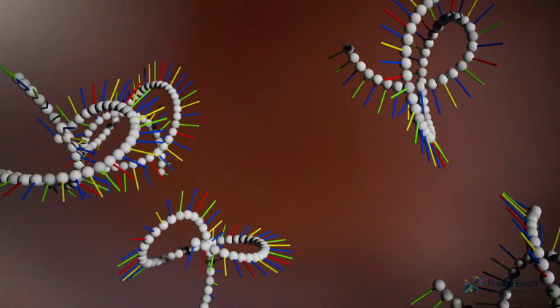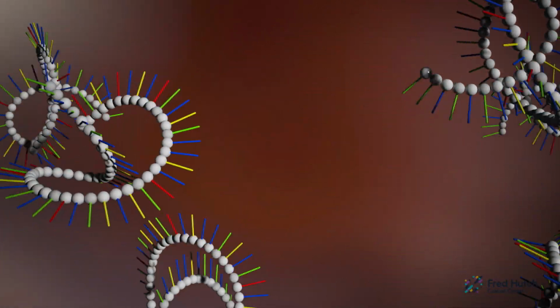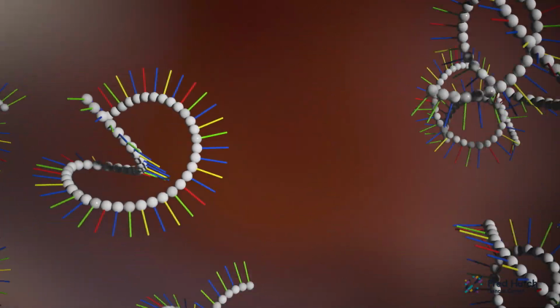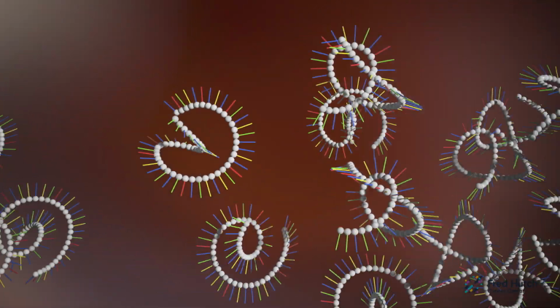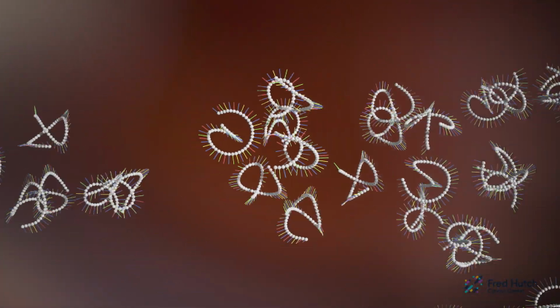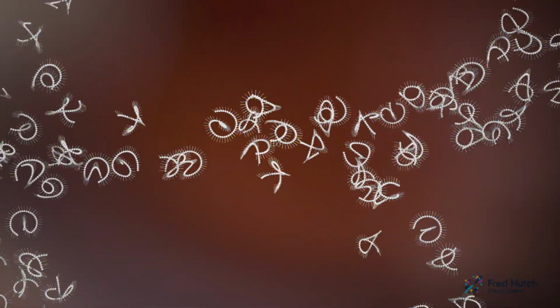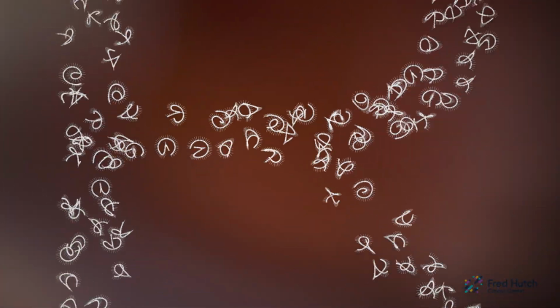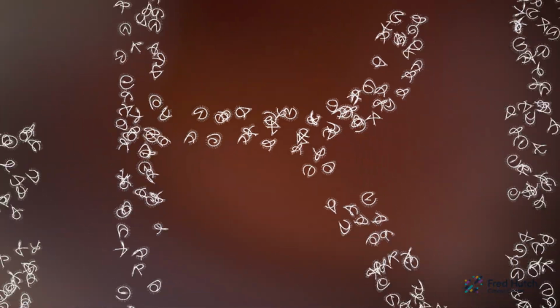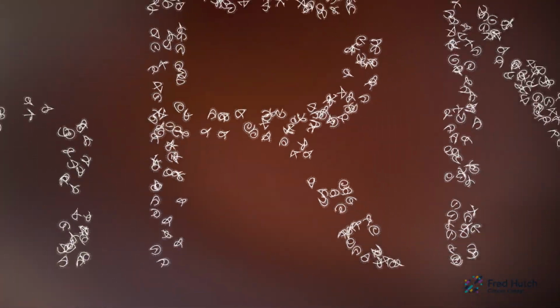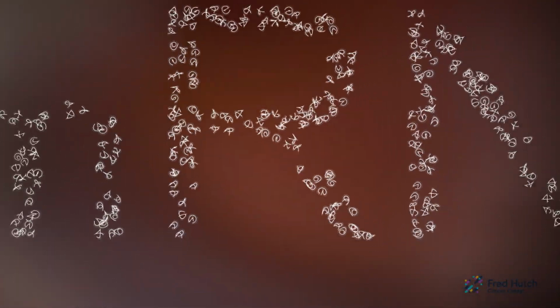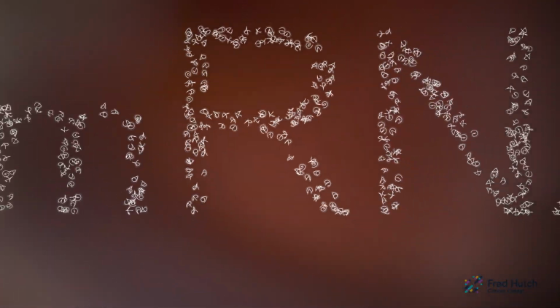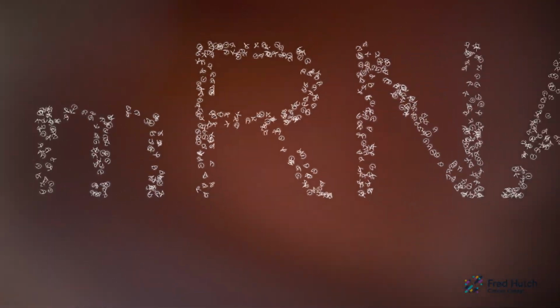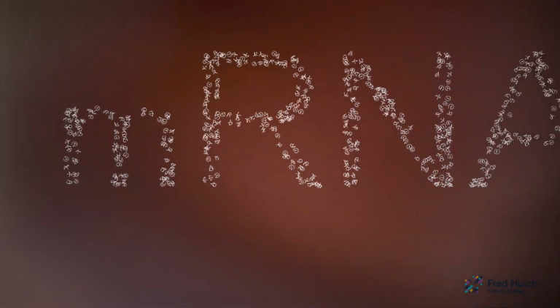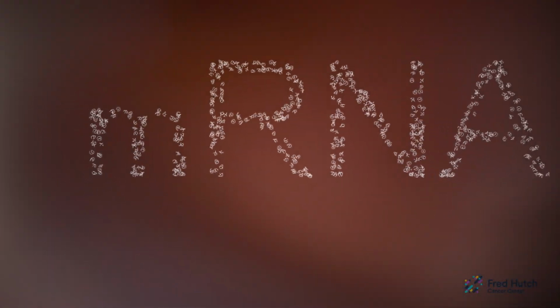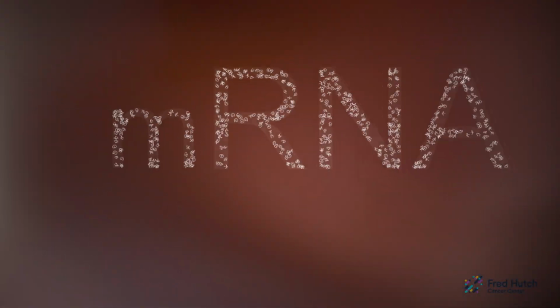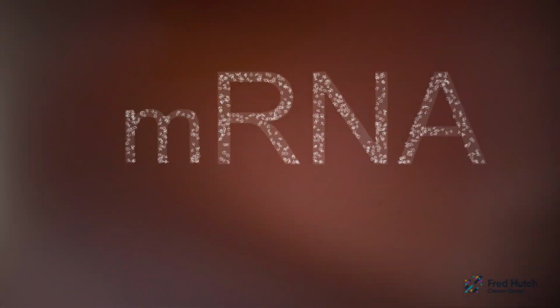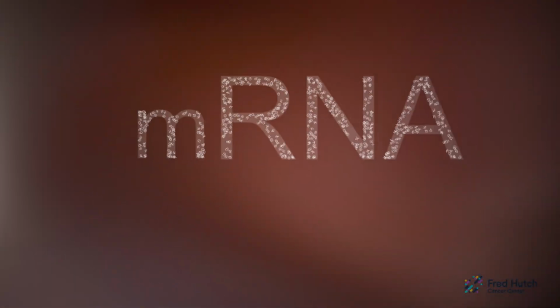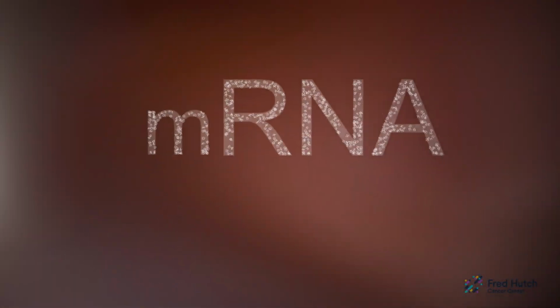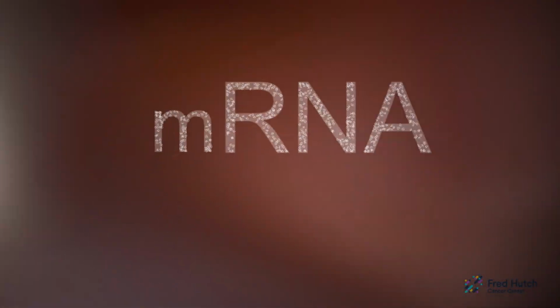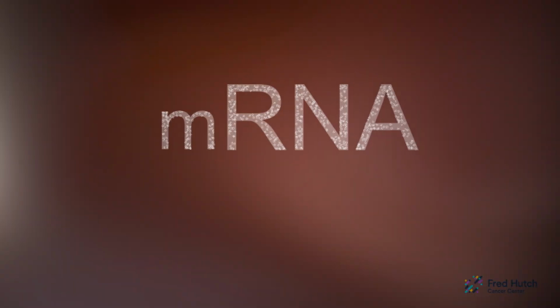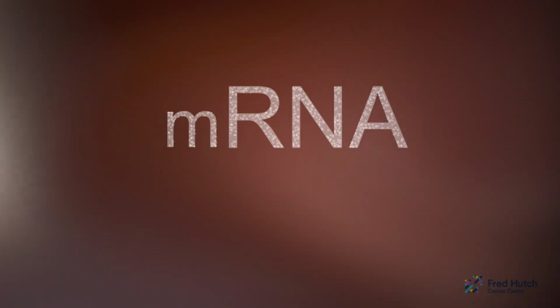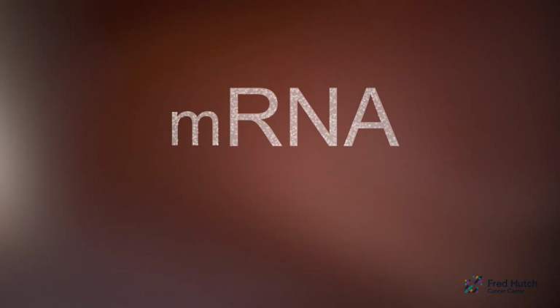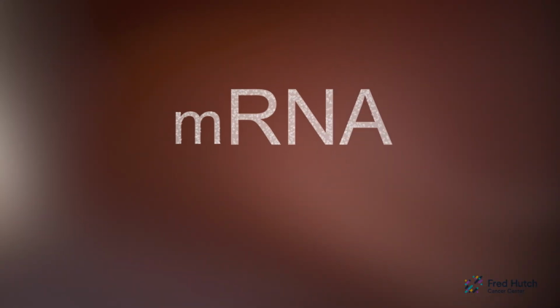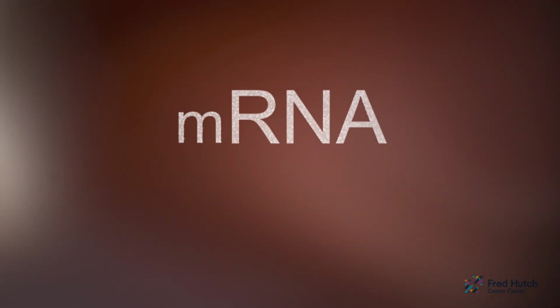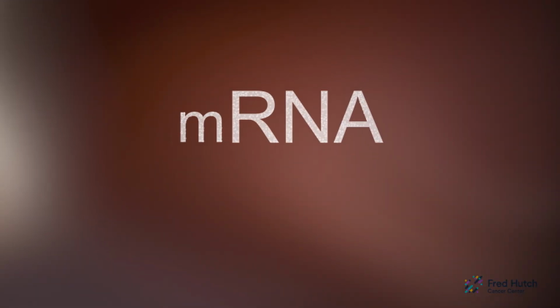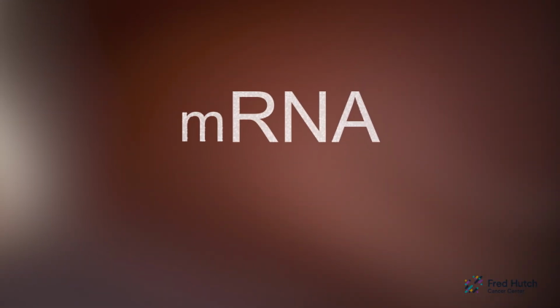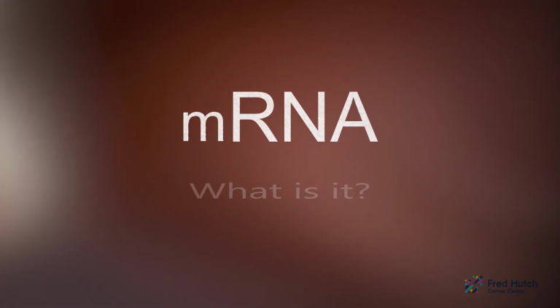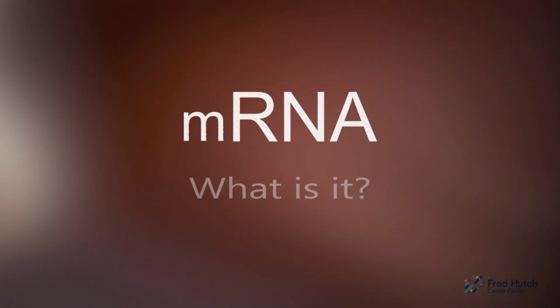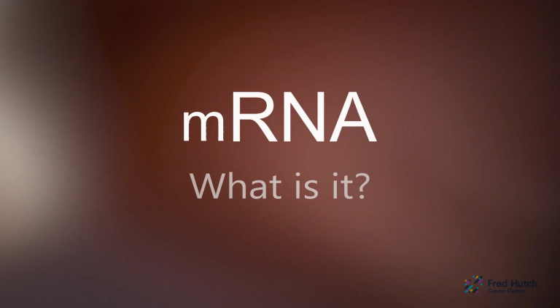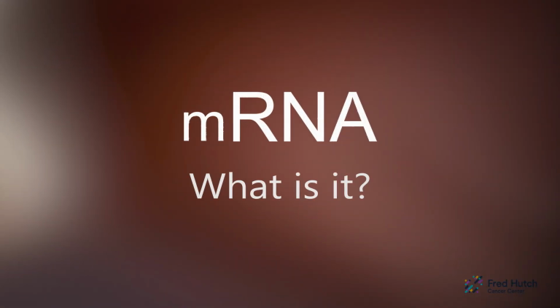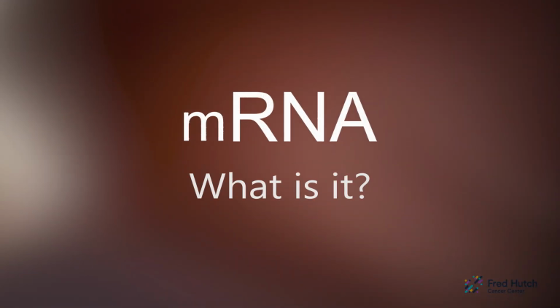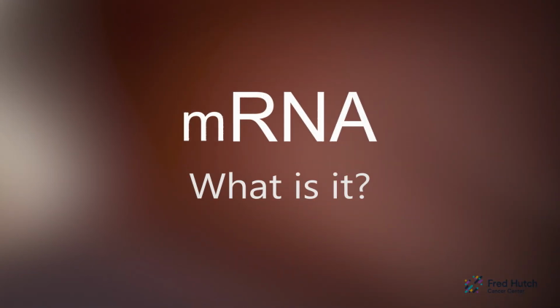Before we can understand how an mRNA vaccine works, let's first learn how mRNA is used in your body cells.